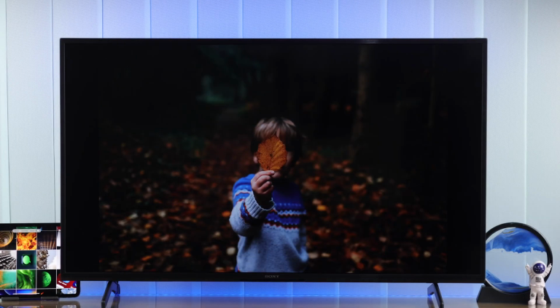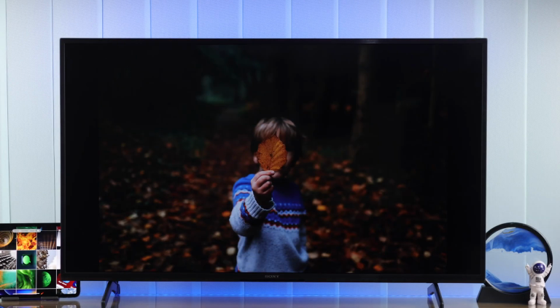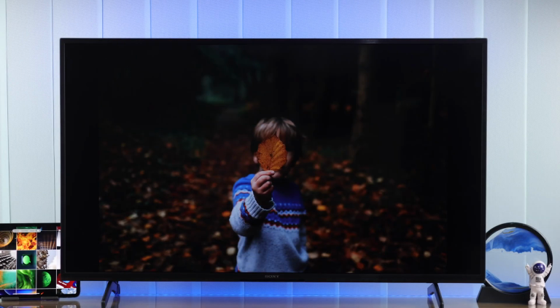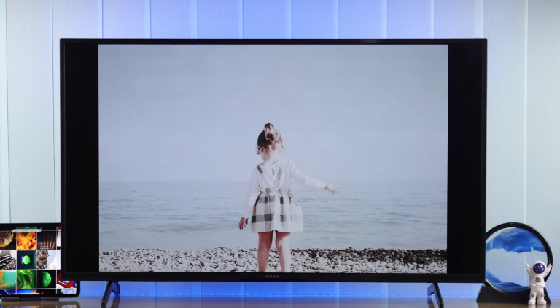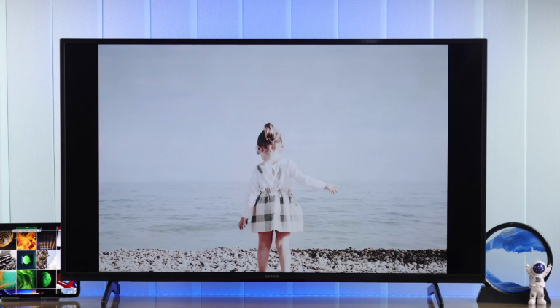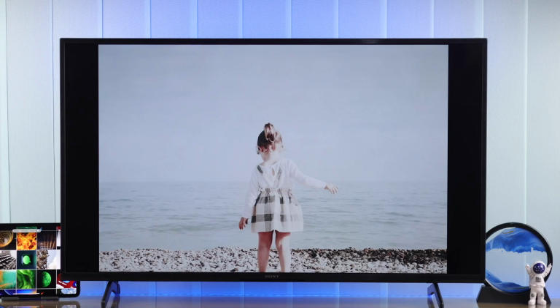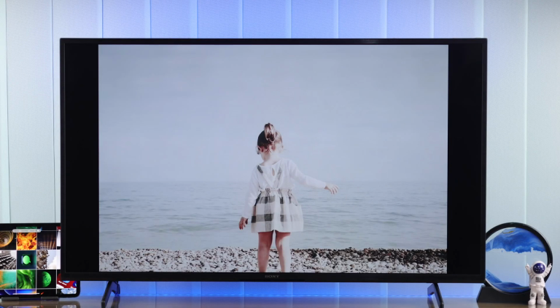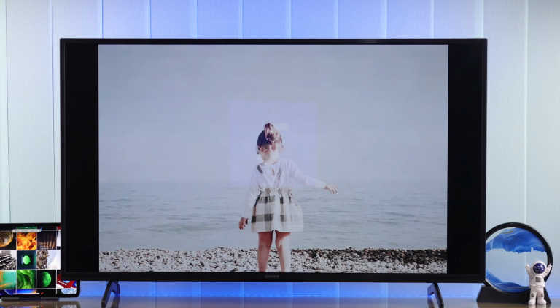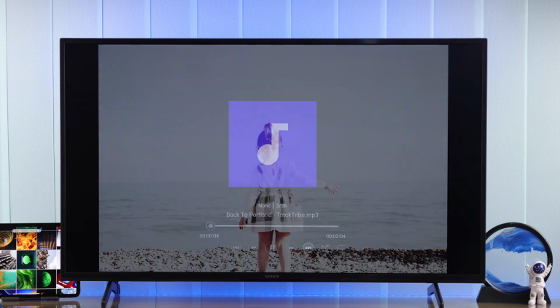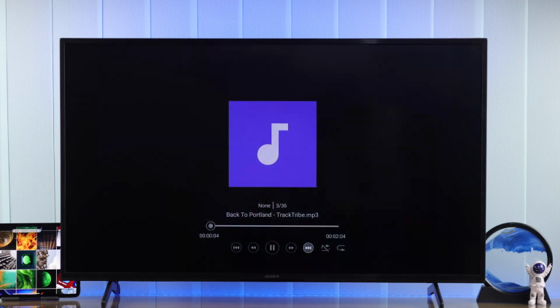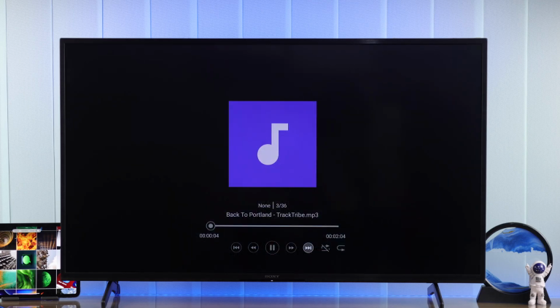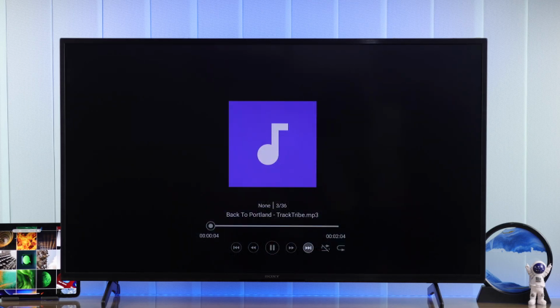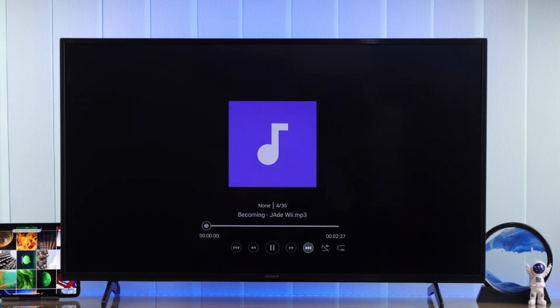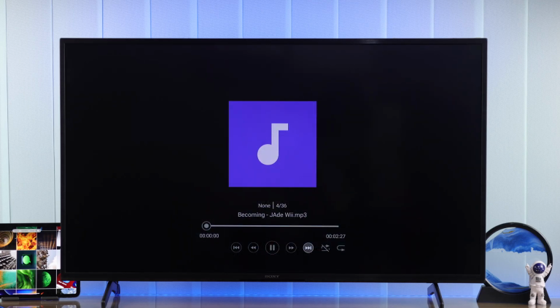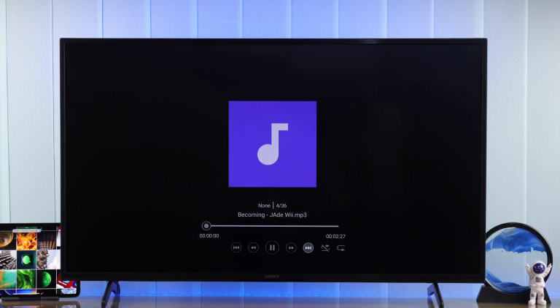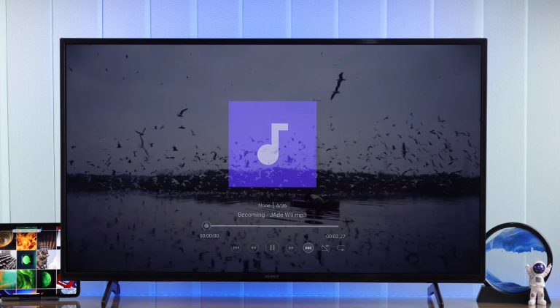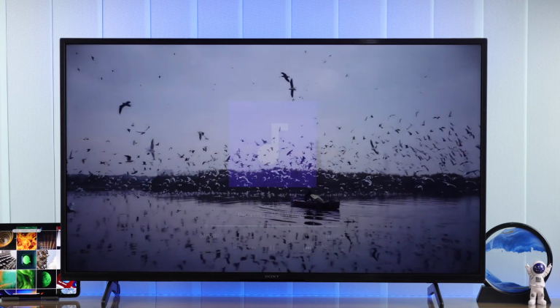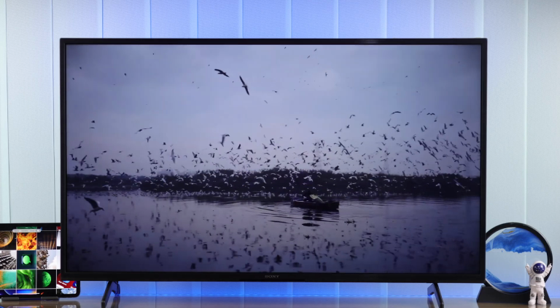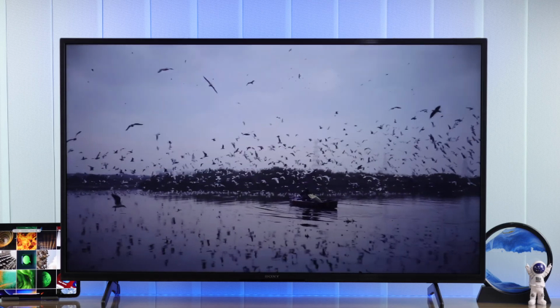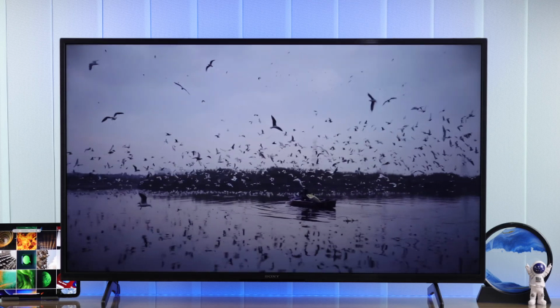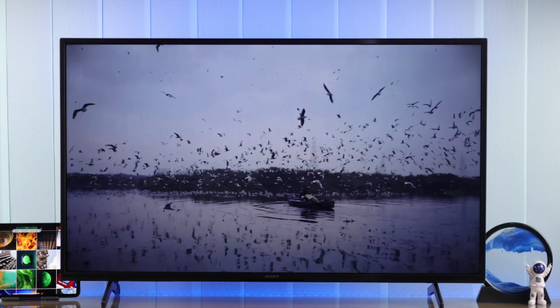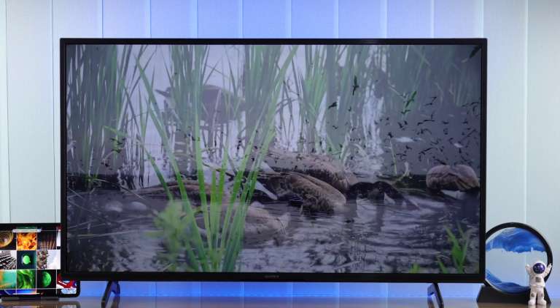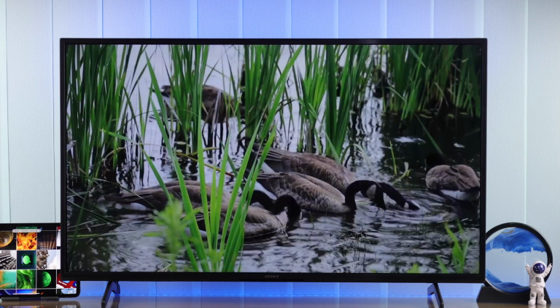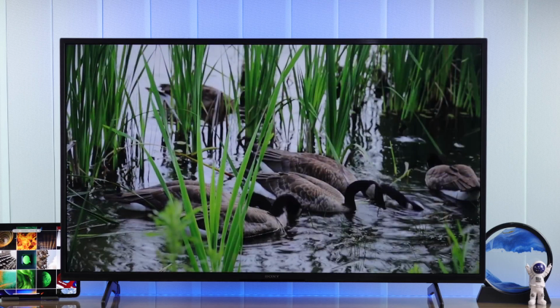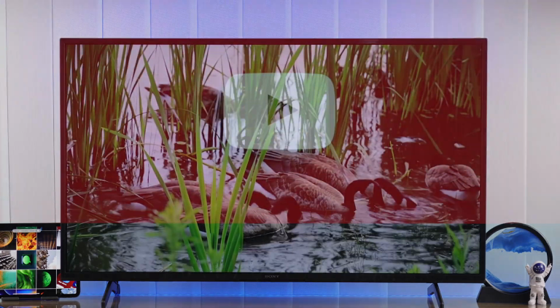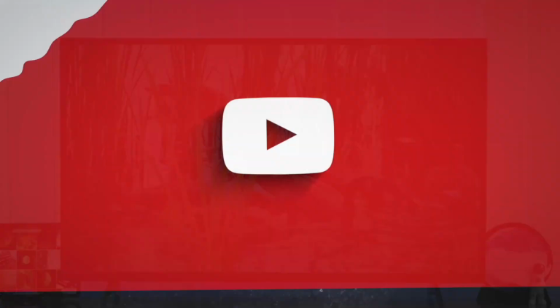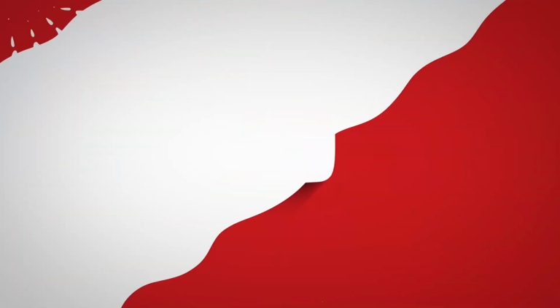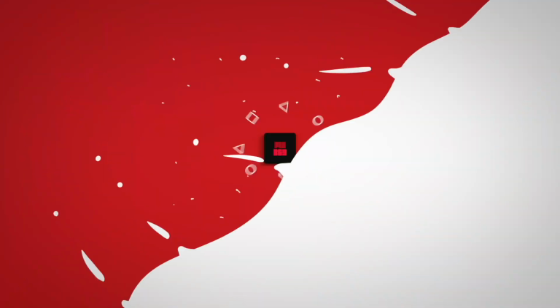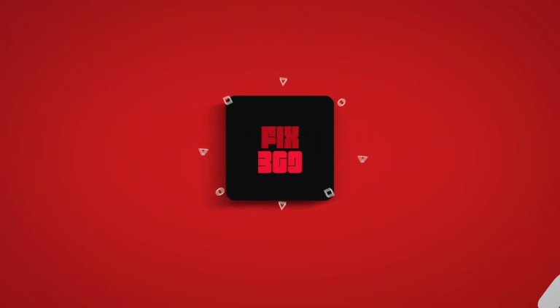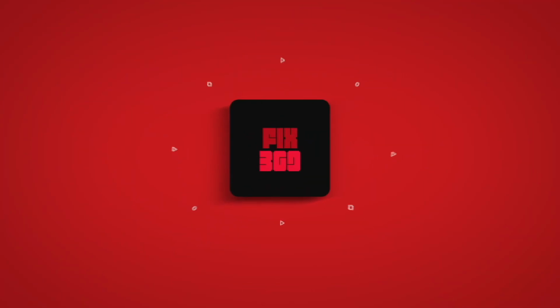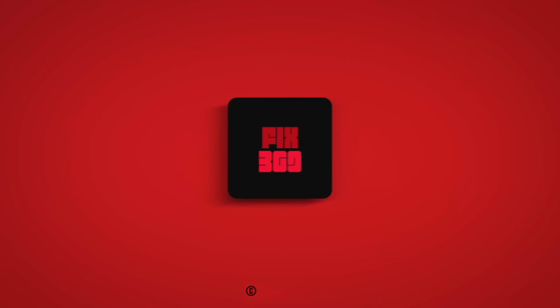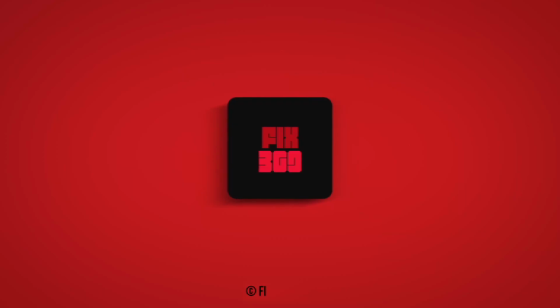That's how you can play photos and videos on your Sony smart TV from a USB drive. Don't forget to give us a thumbs up and subscribe for more guides.